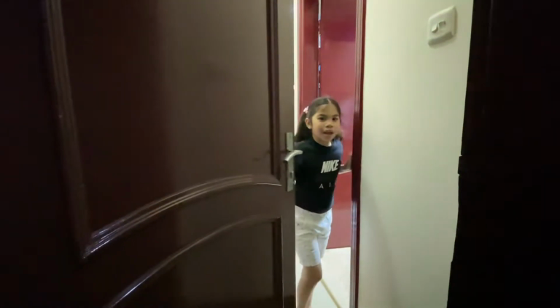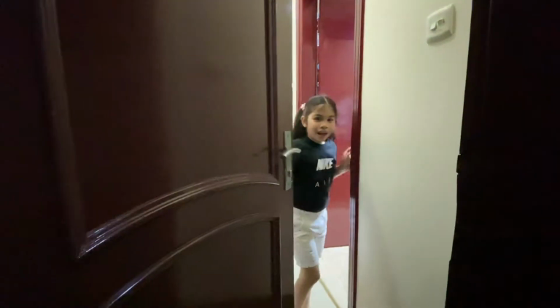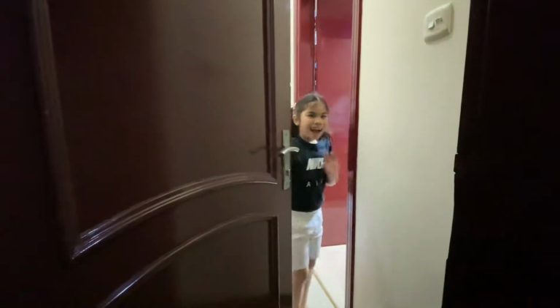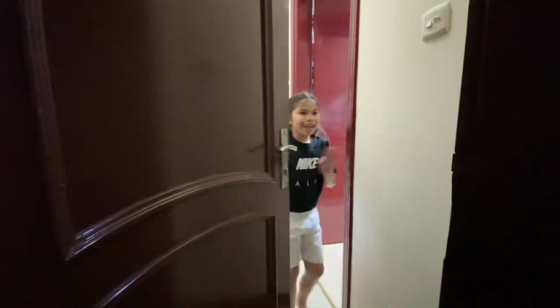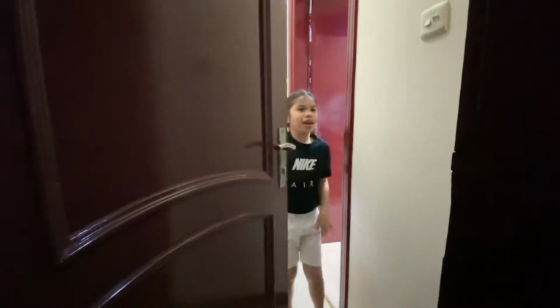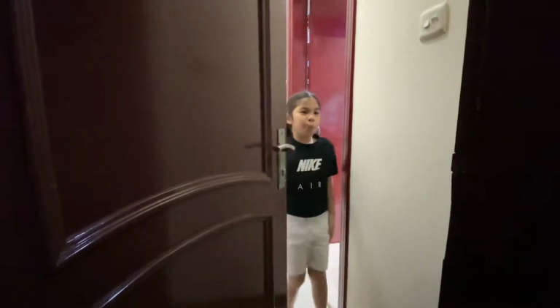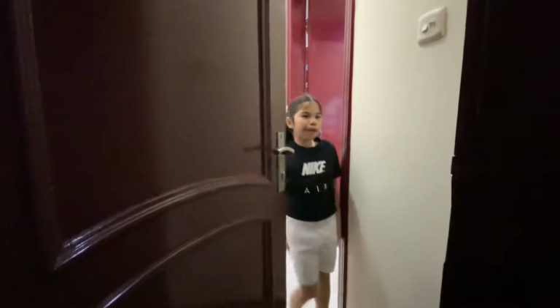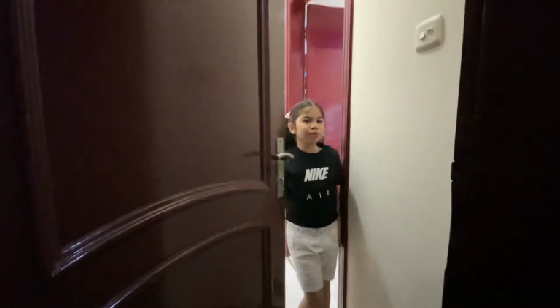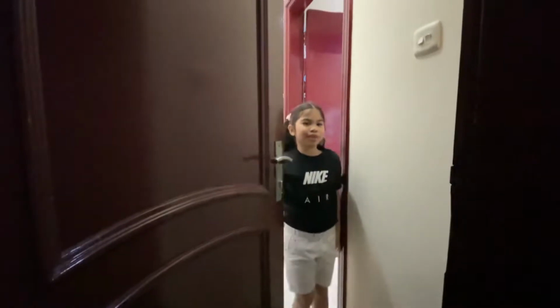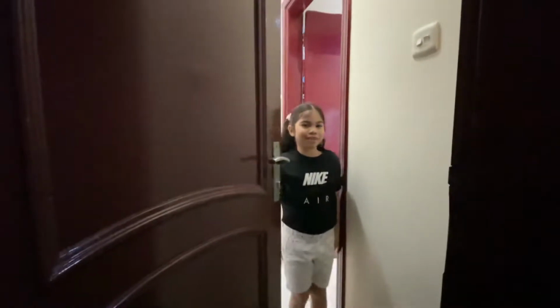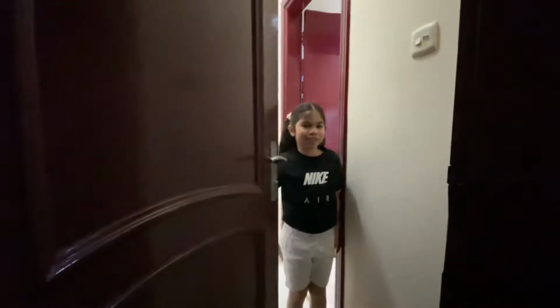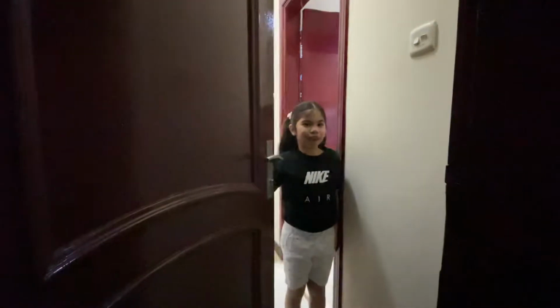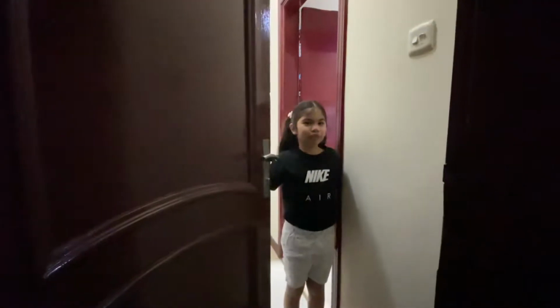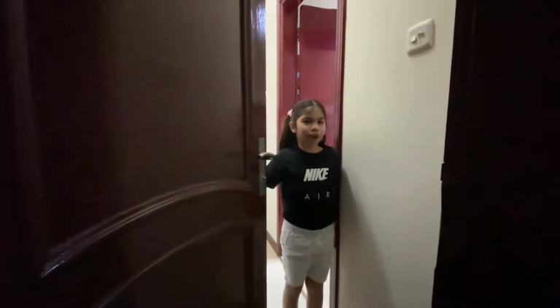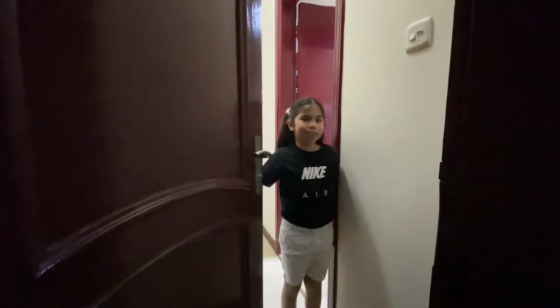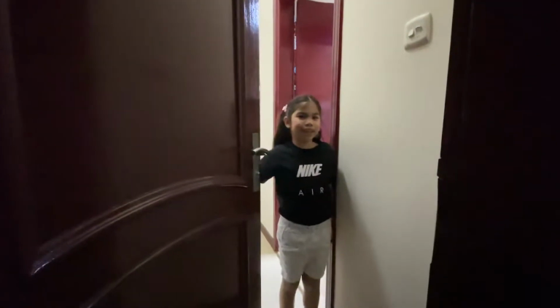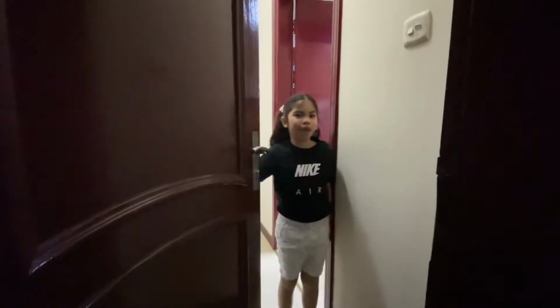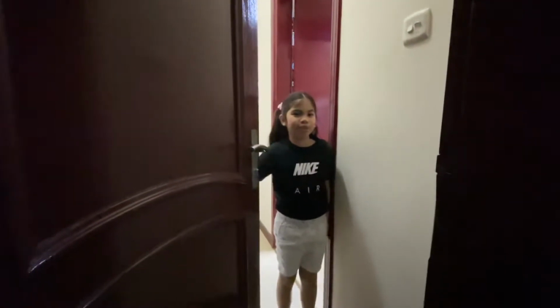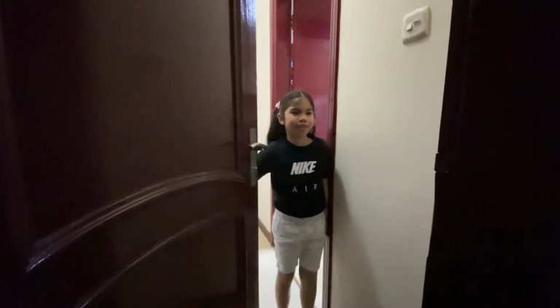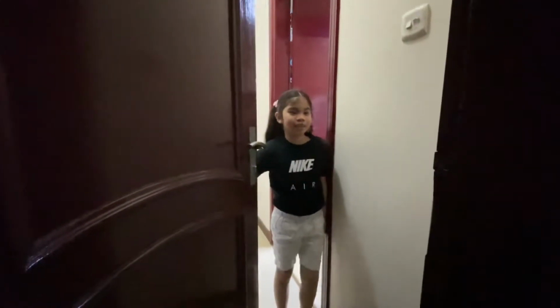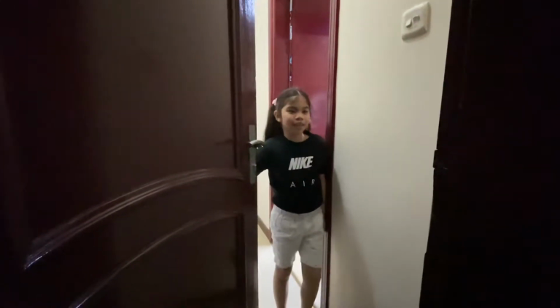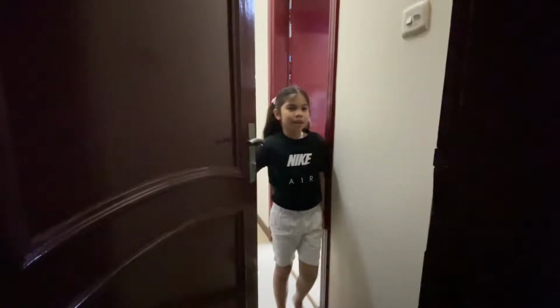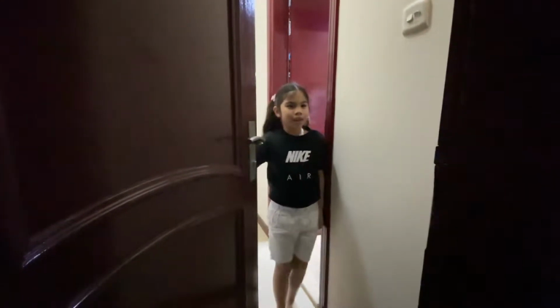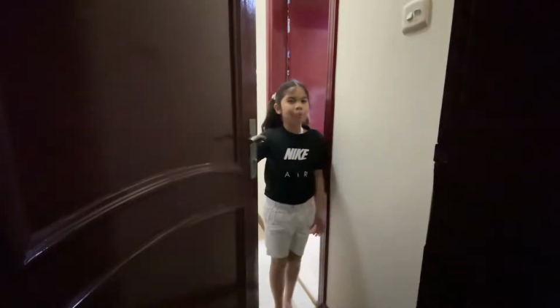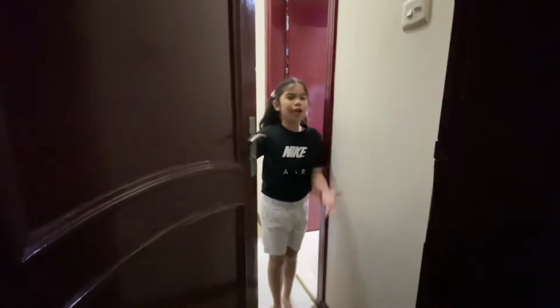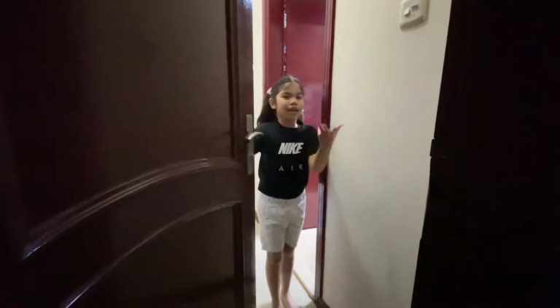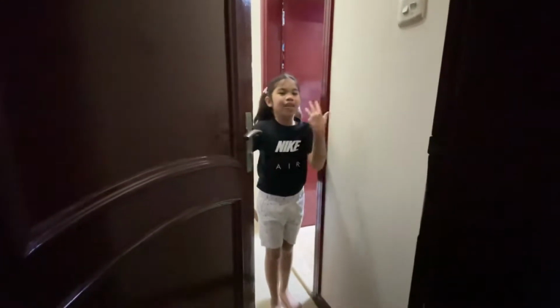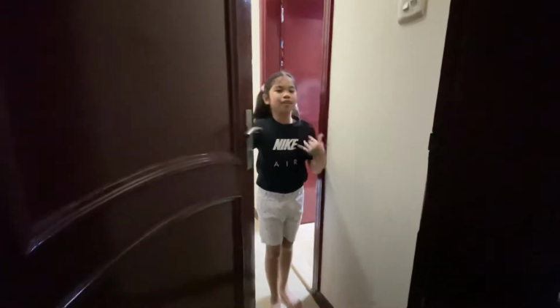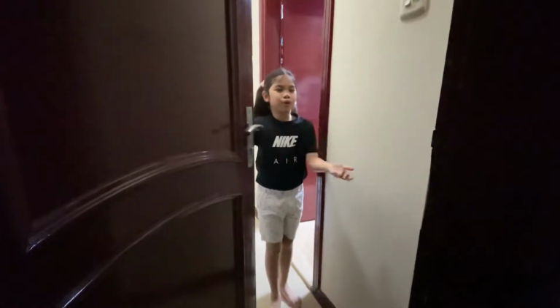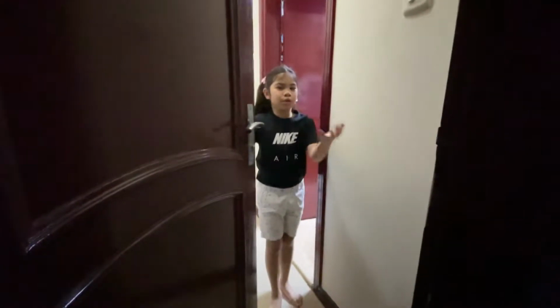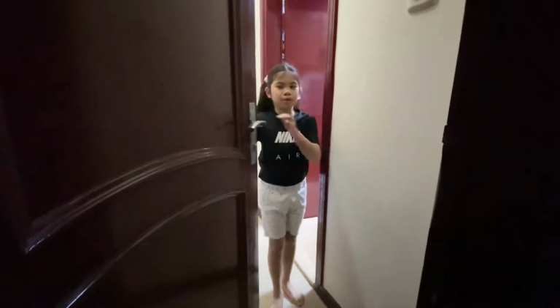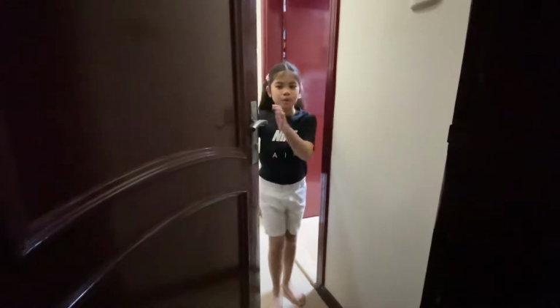Hi! Welcome to the Sarada family's house. Come on, let's show you the tour.